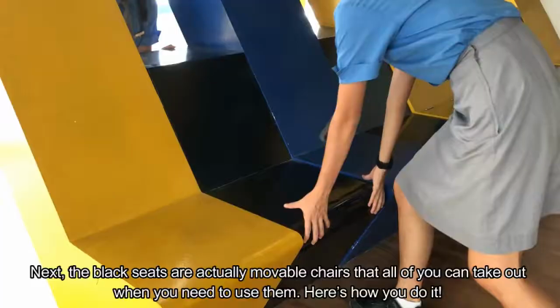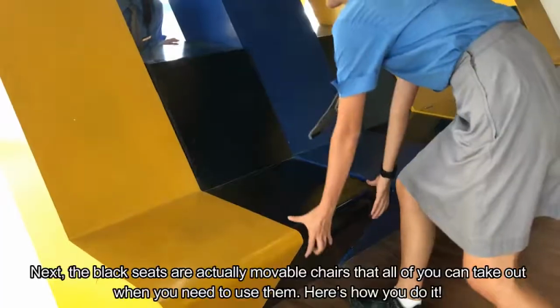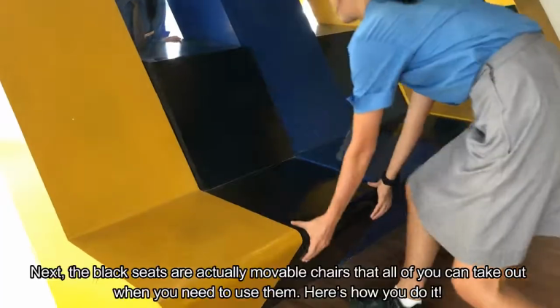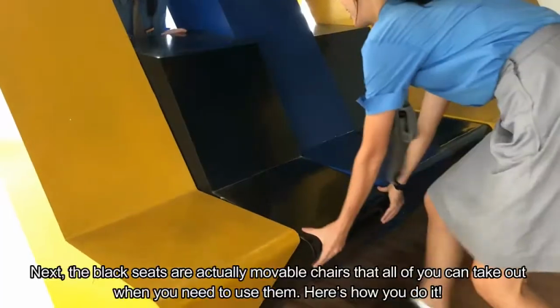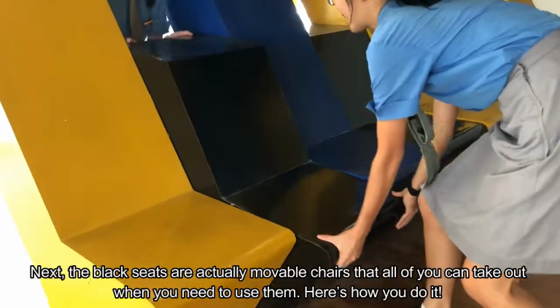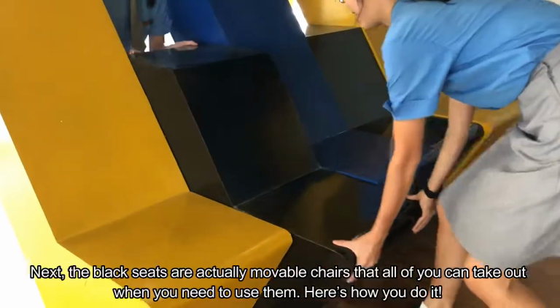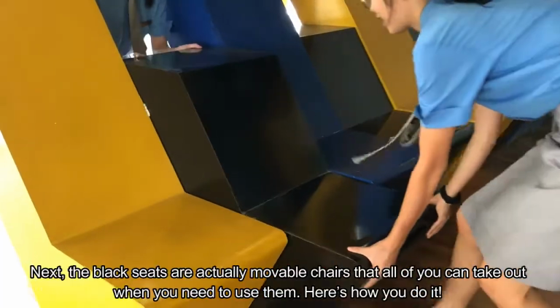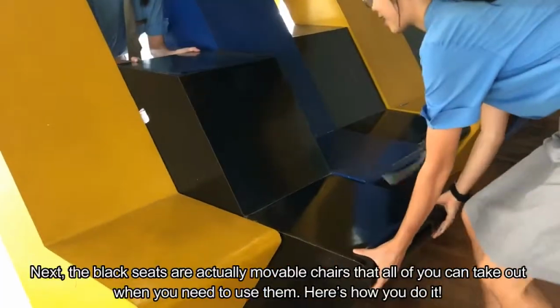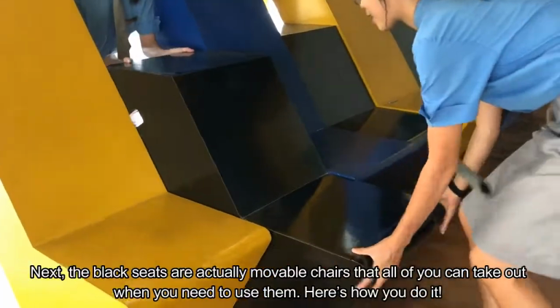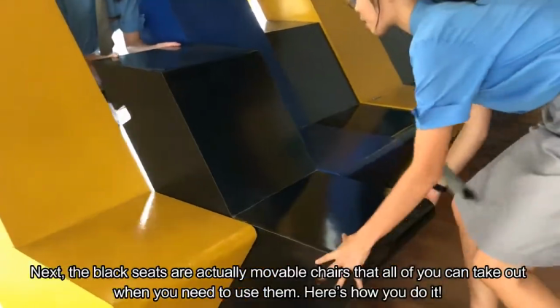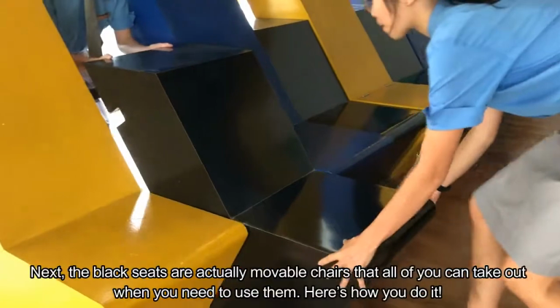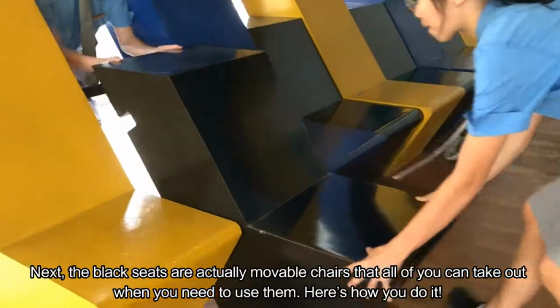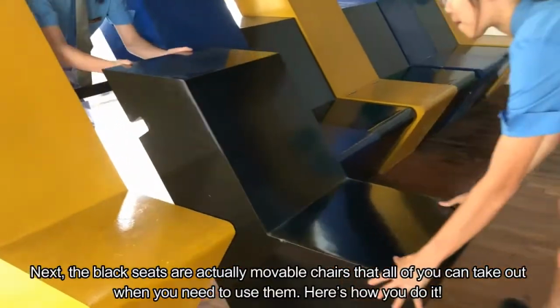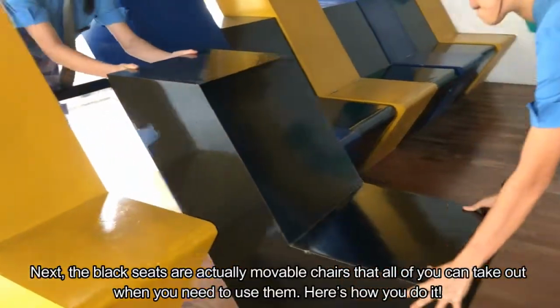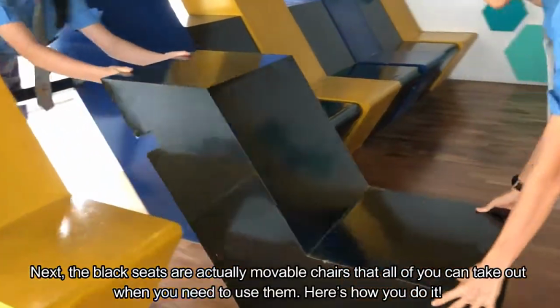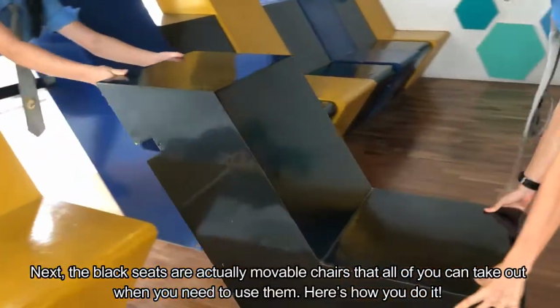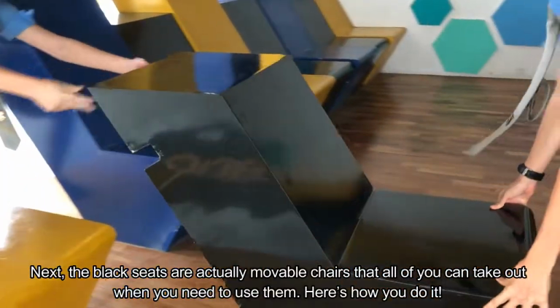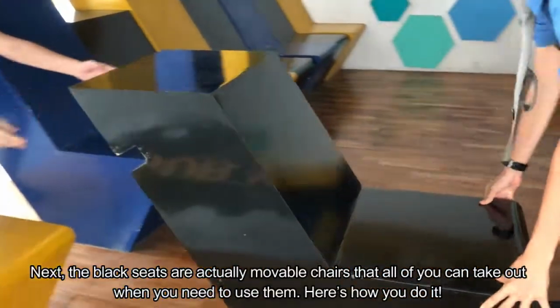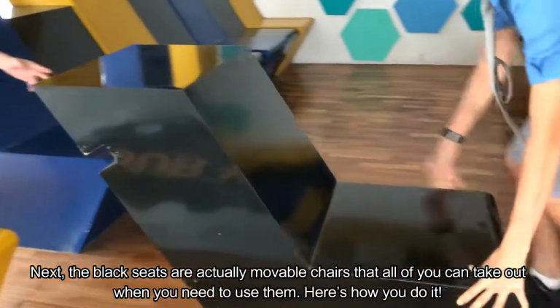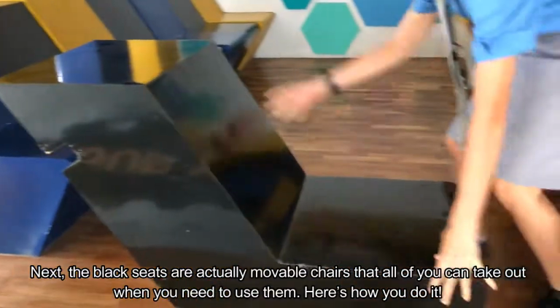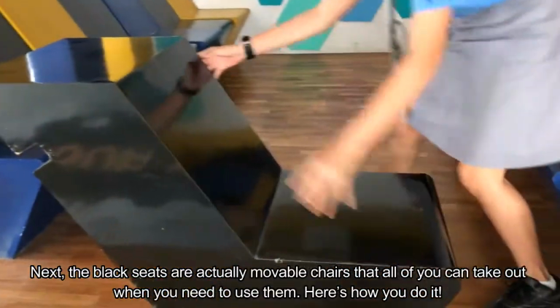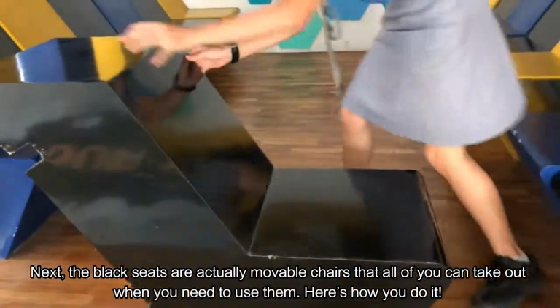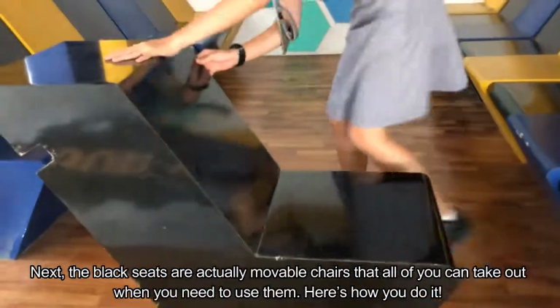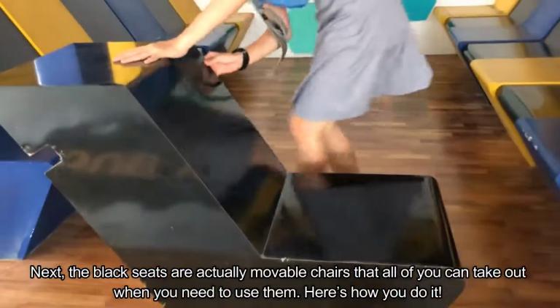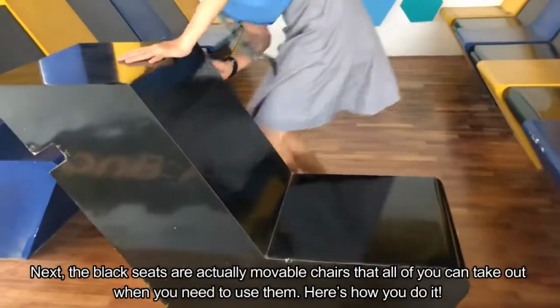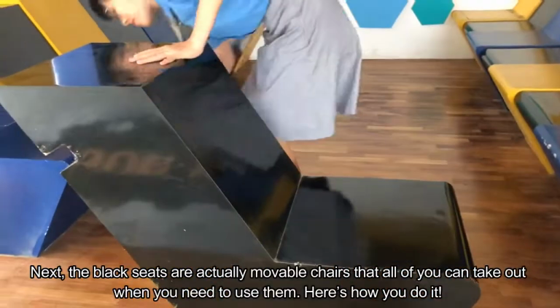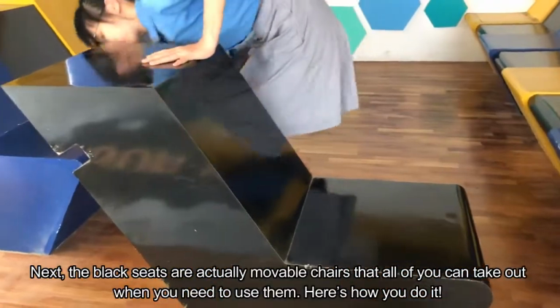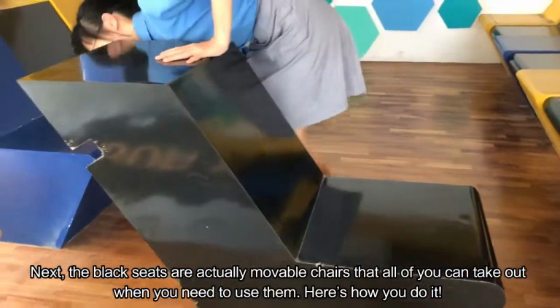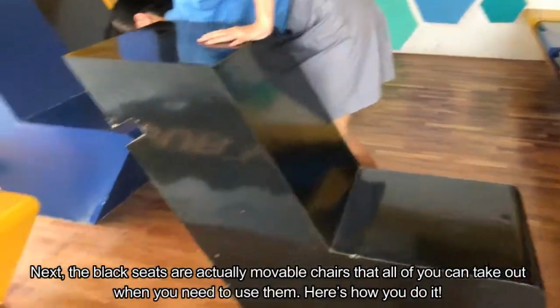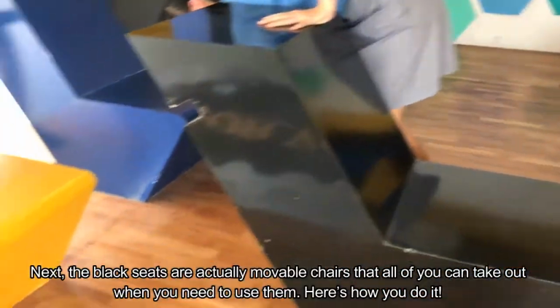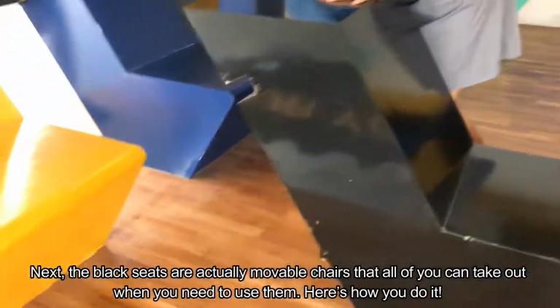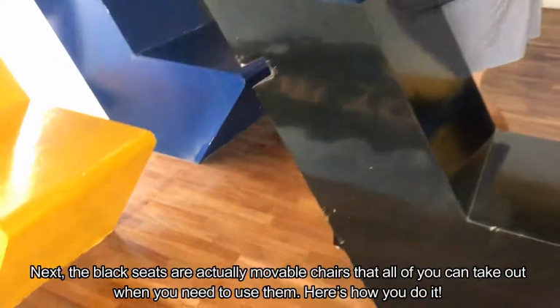Next, the black seats are actually movable chairs that all of you can take out when you need to use them. Here's how you do it.